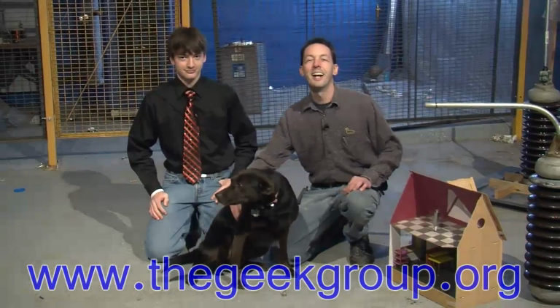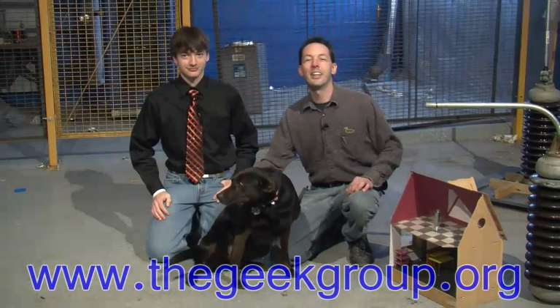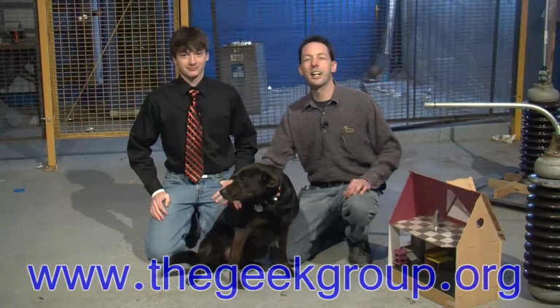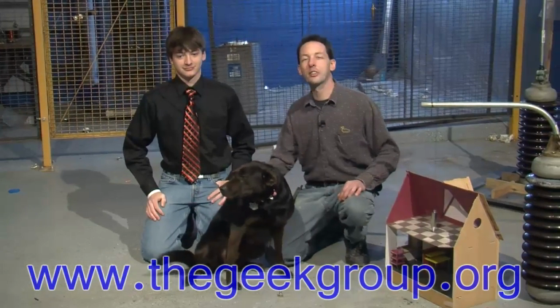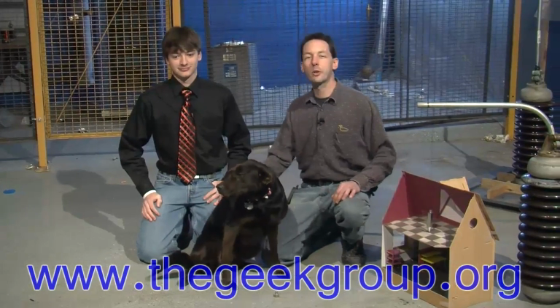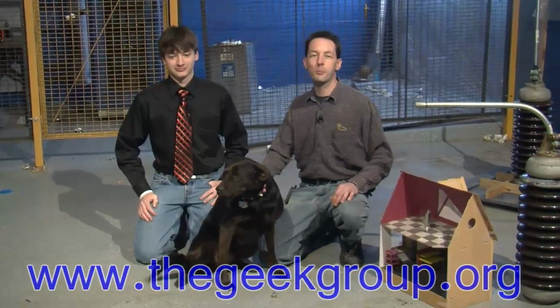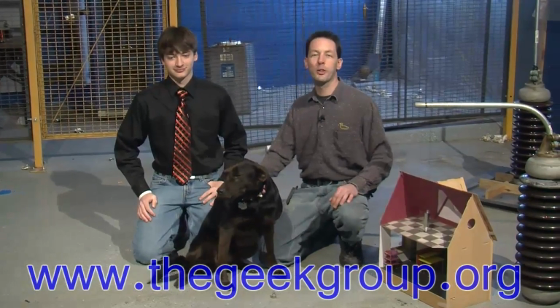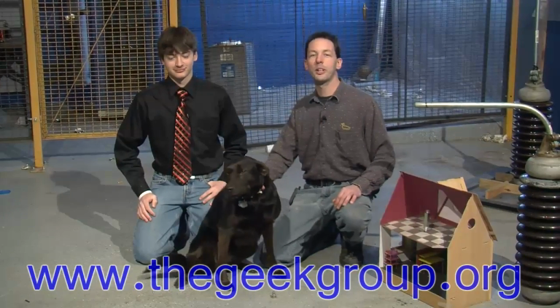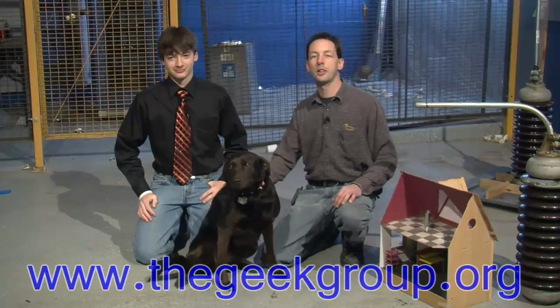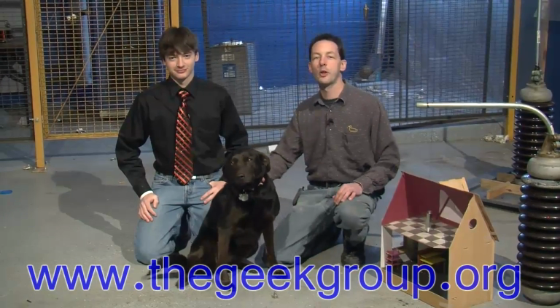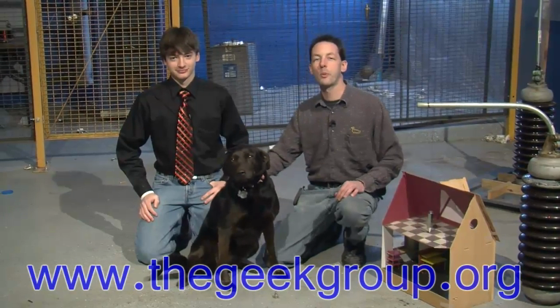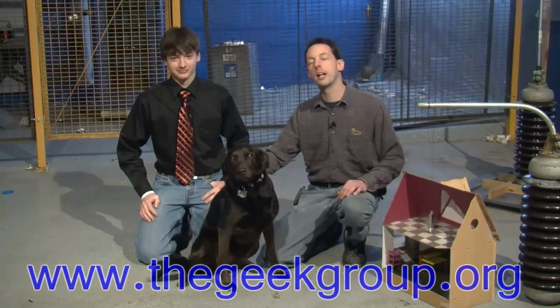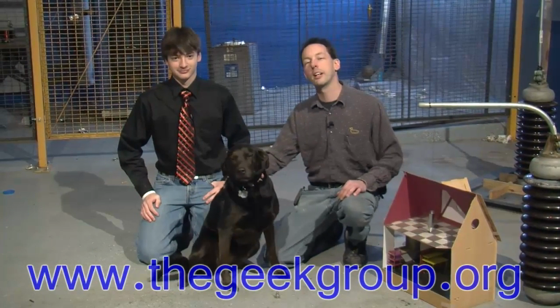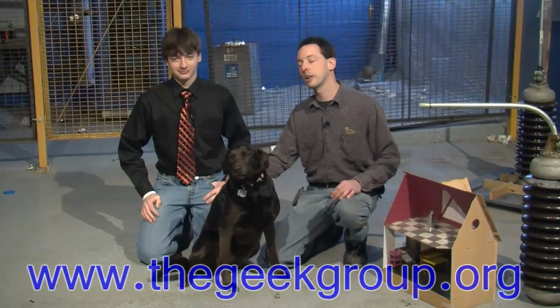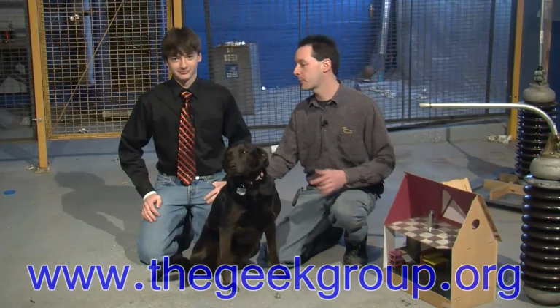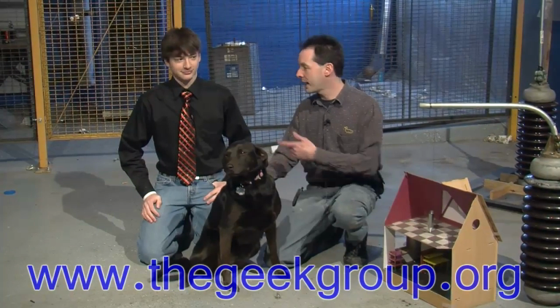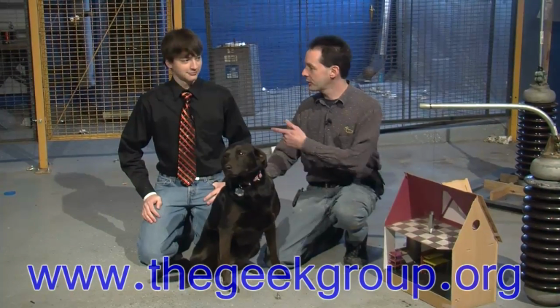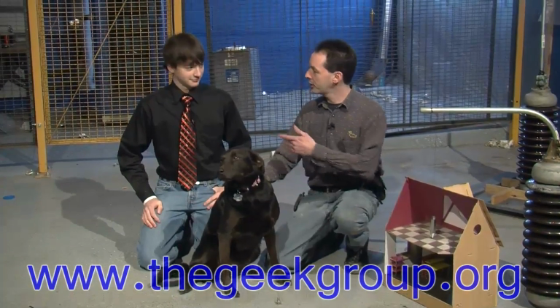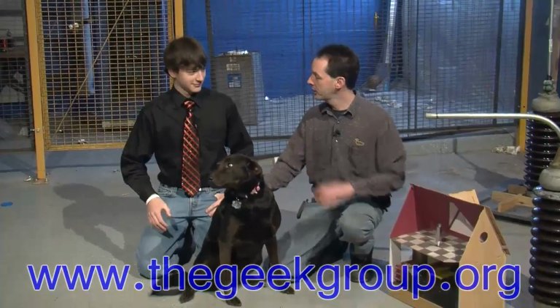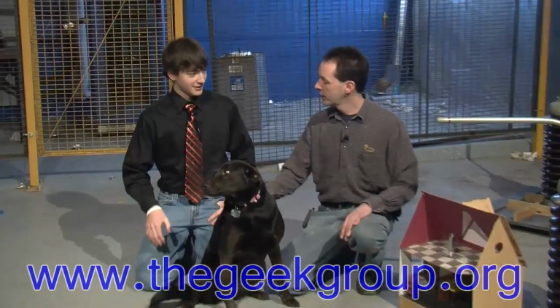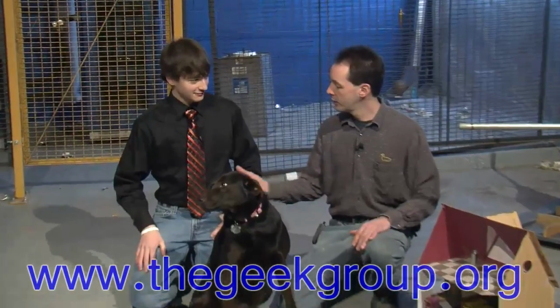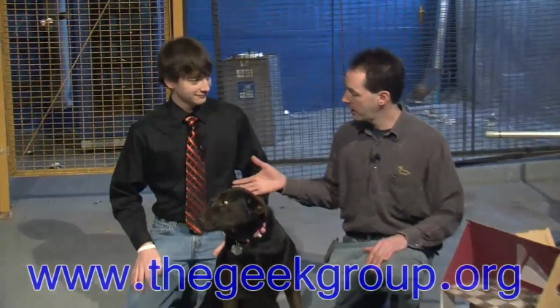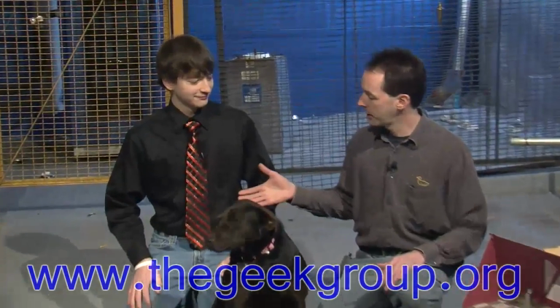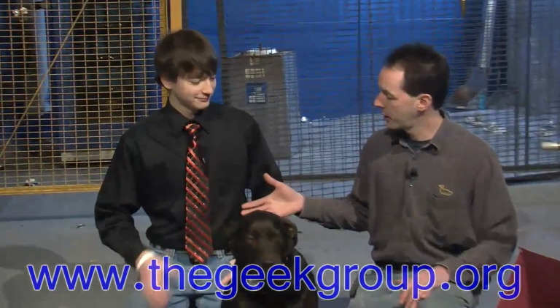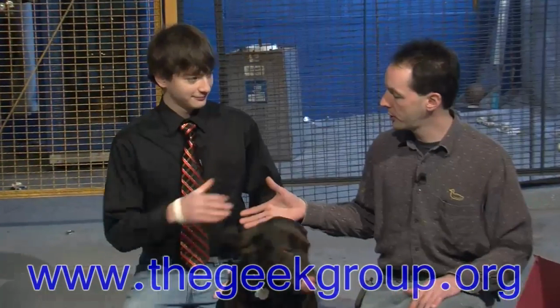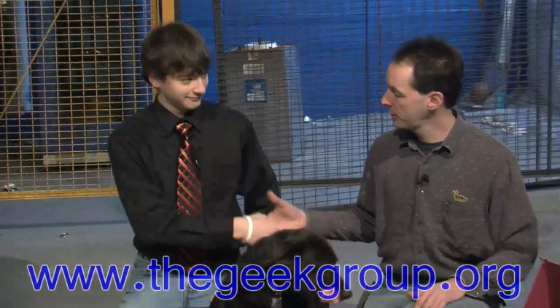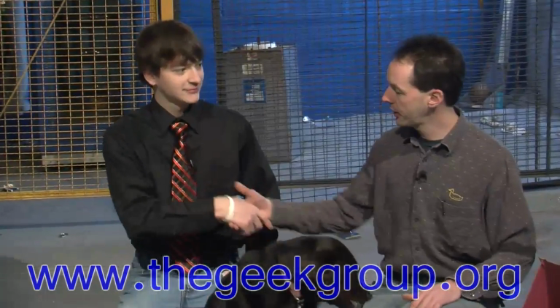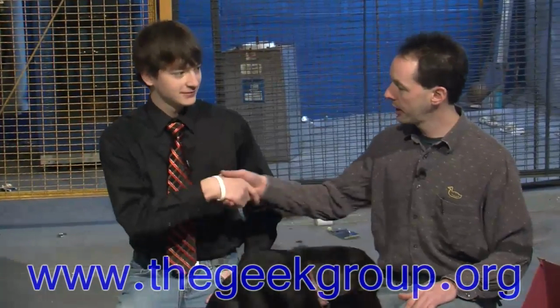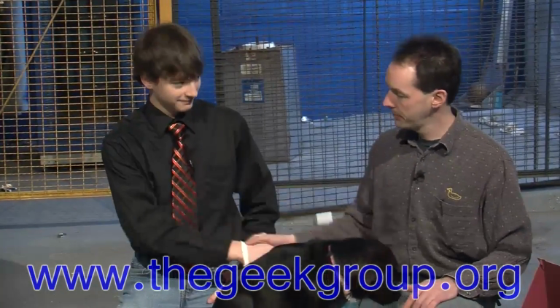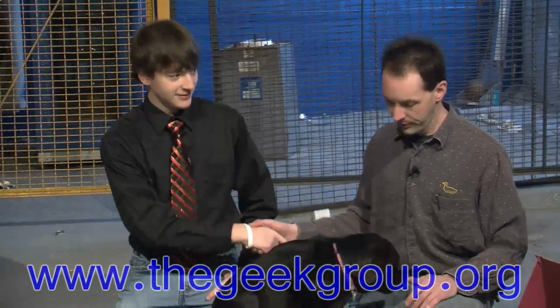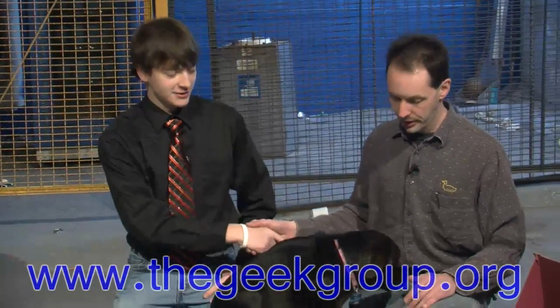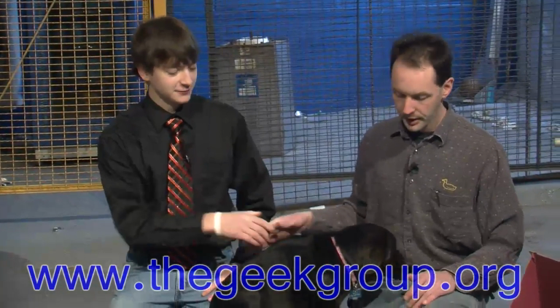Hey there, guys. I'm Chris Bowden with the Geek Group. We're hanging out here with Matt, who came up. Welcome to the lab.